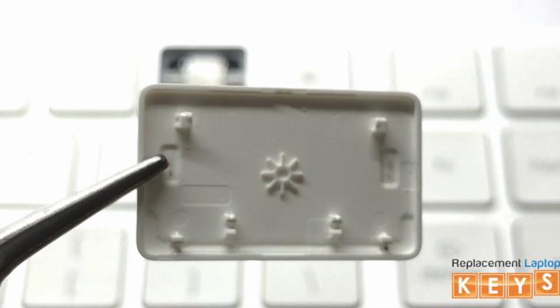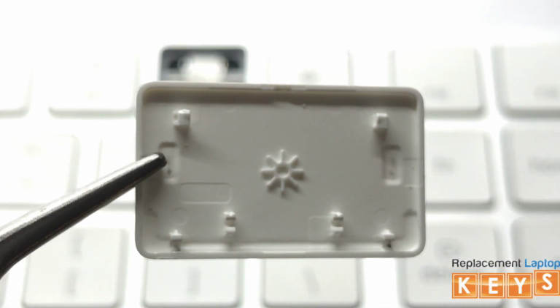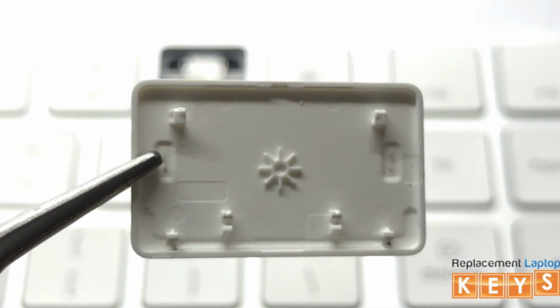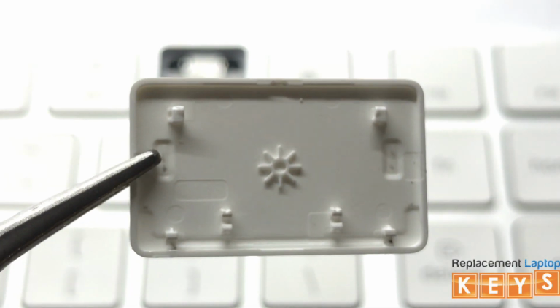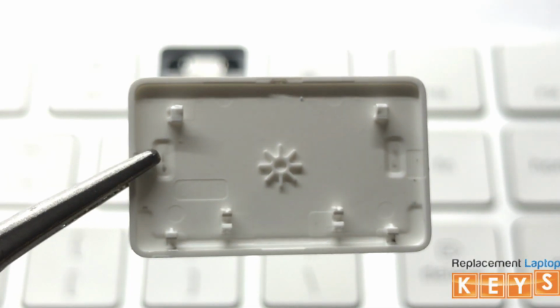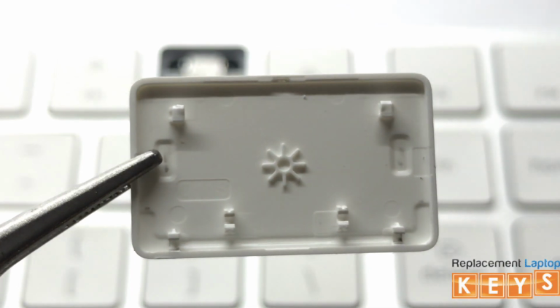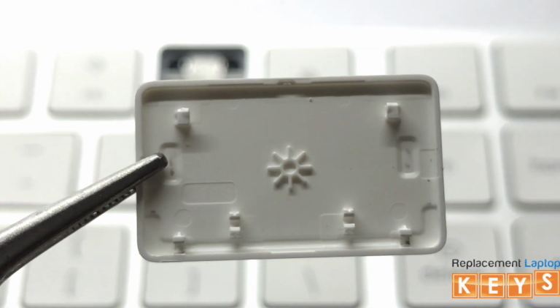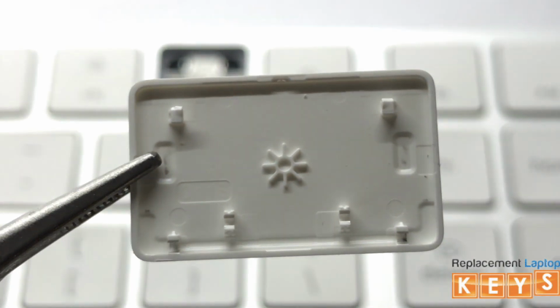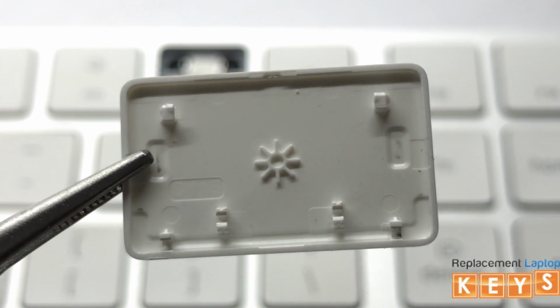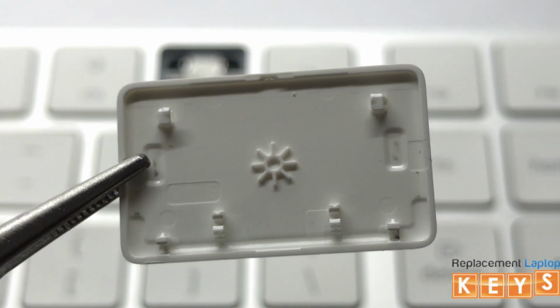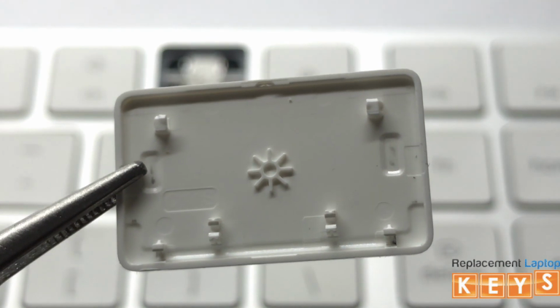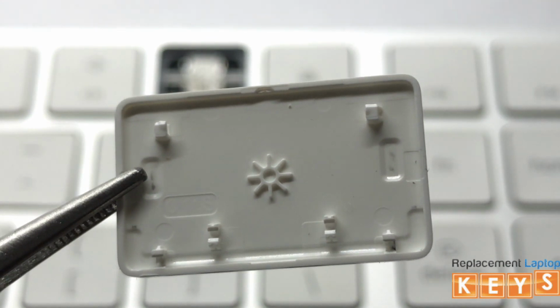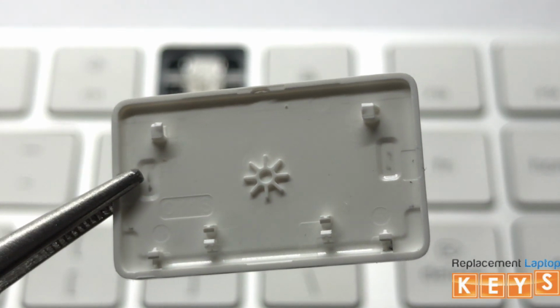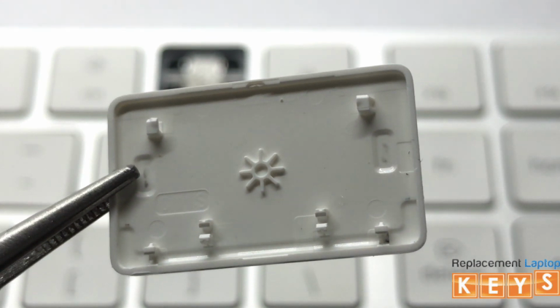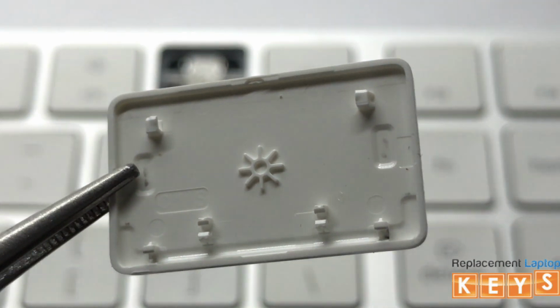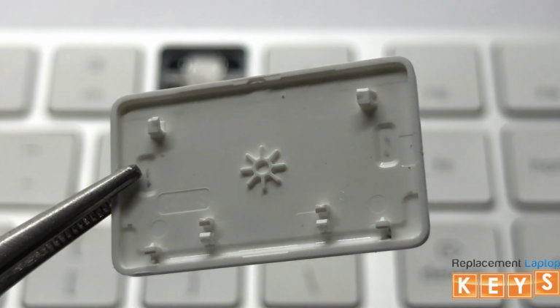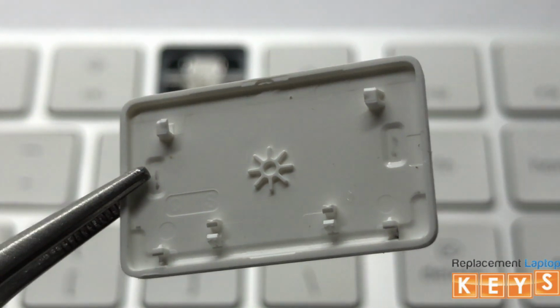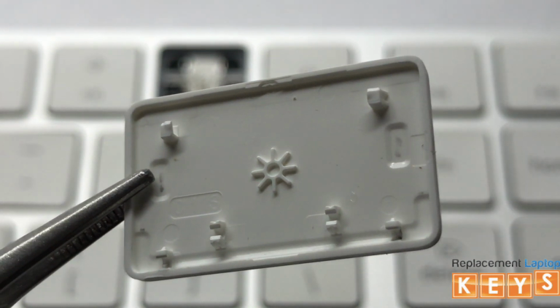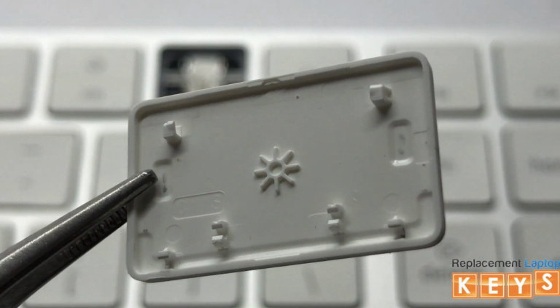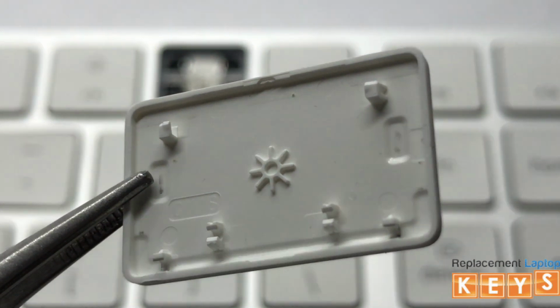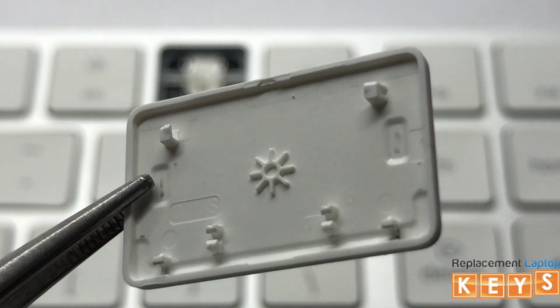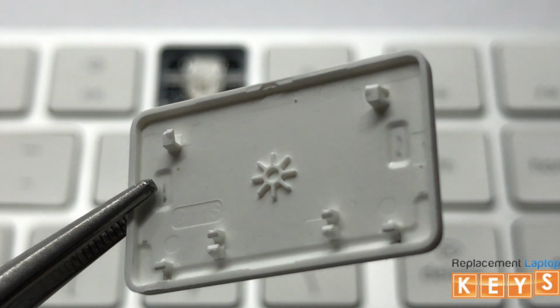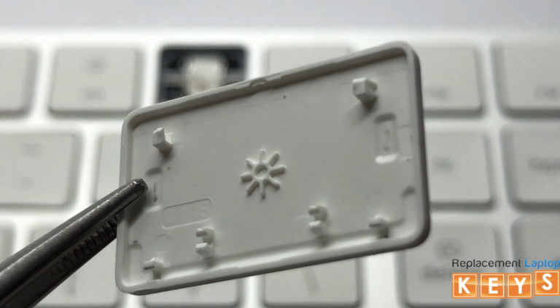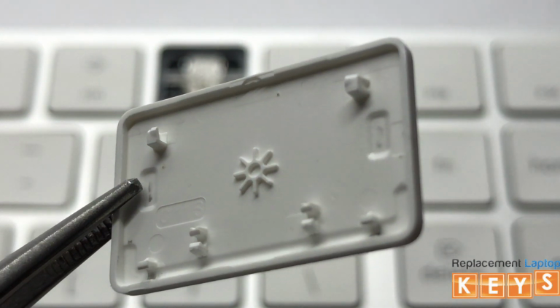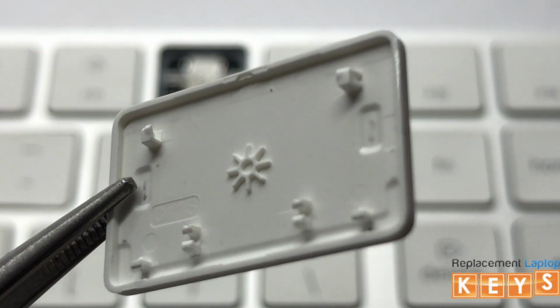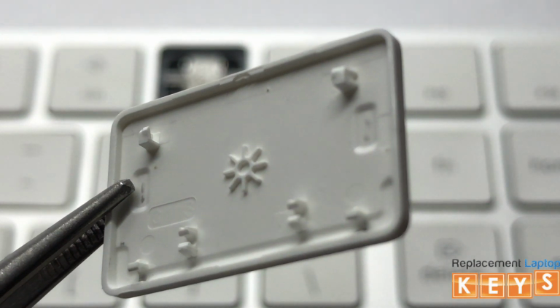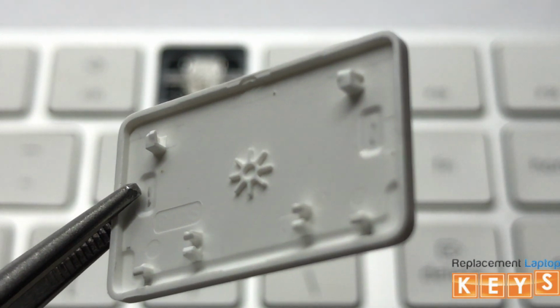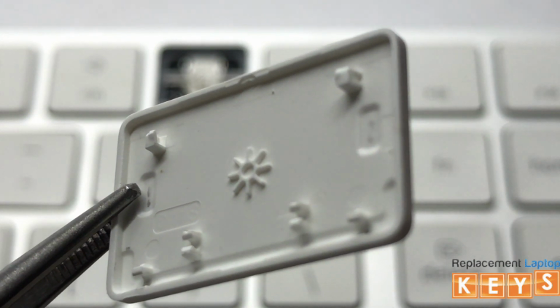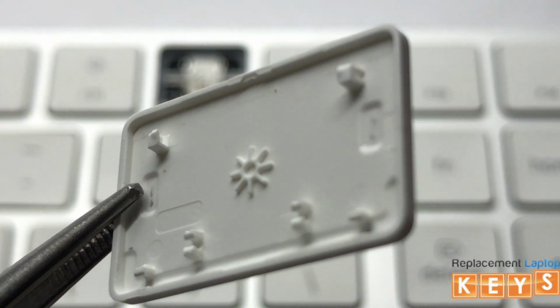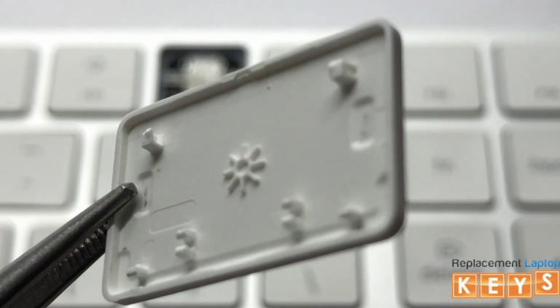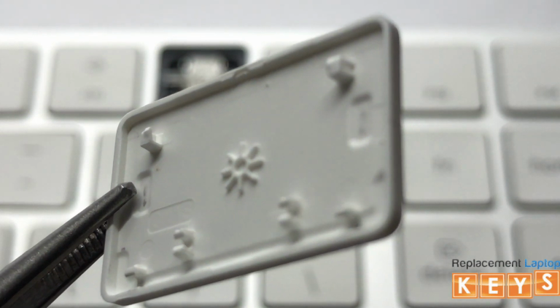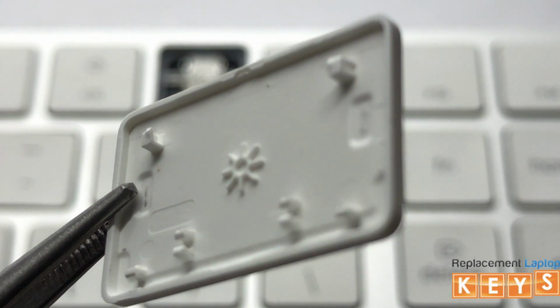Before reinstalling the key cap, make sure that all tabs are intact and not bent for it to be reinstalled correctly.